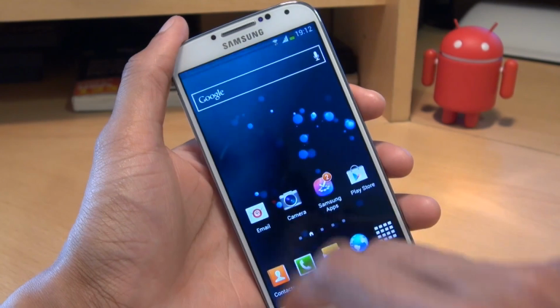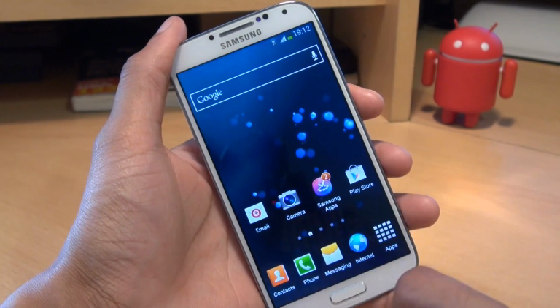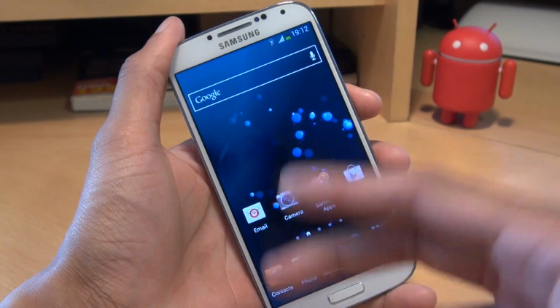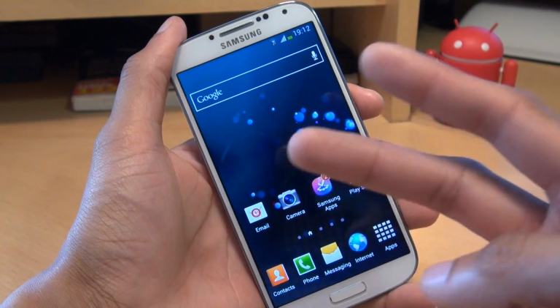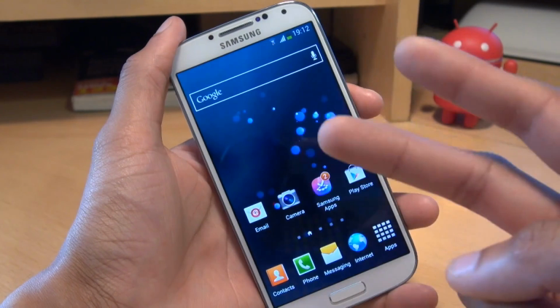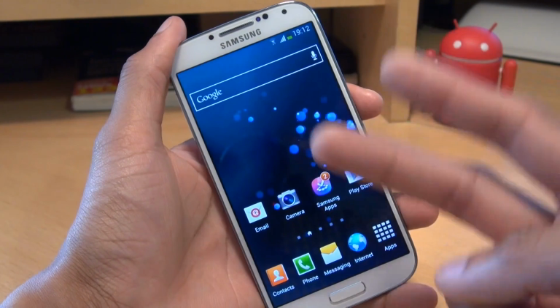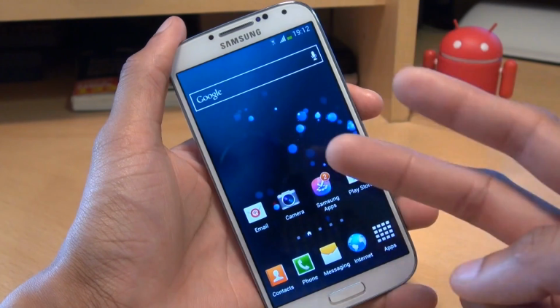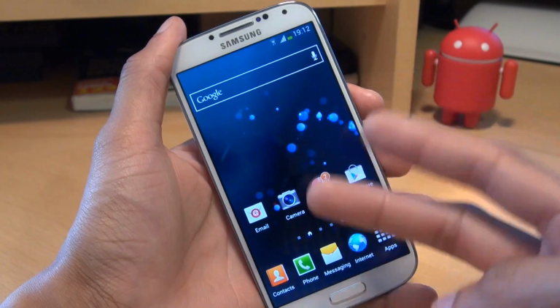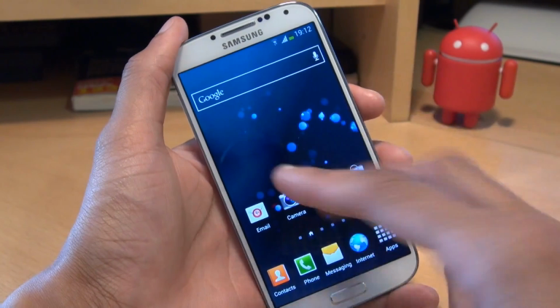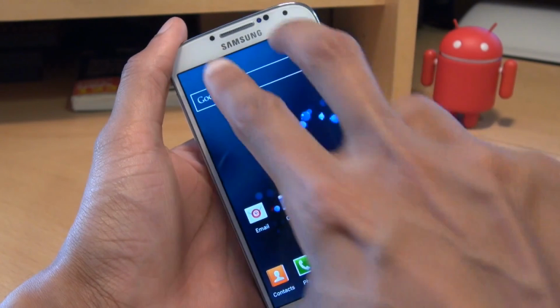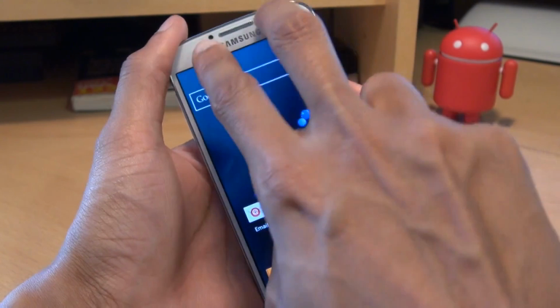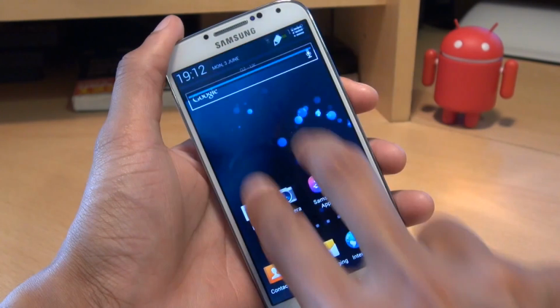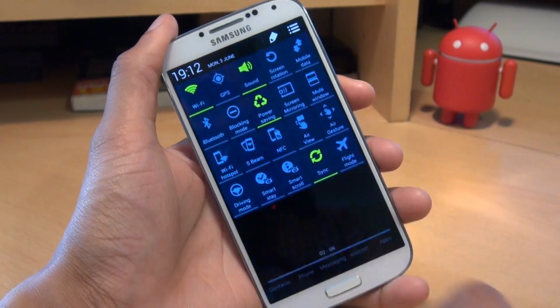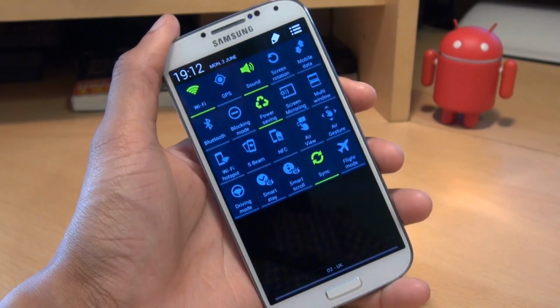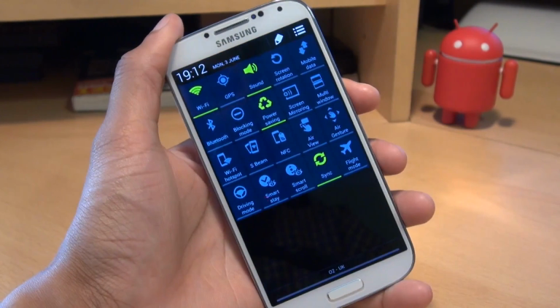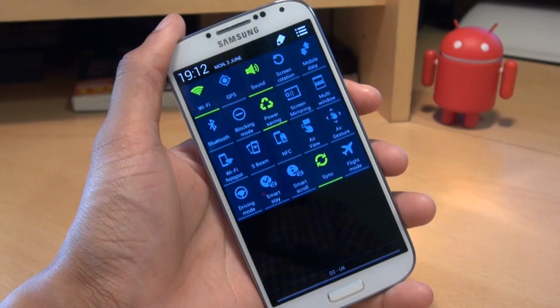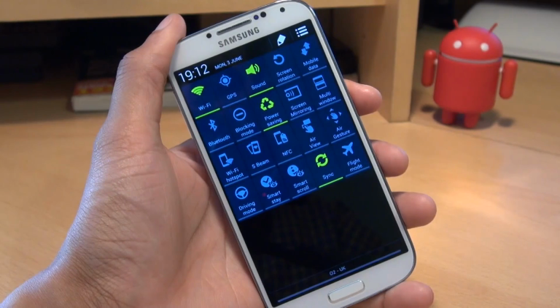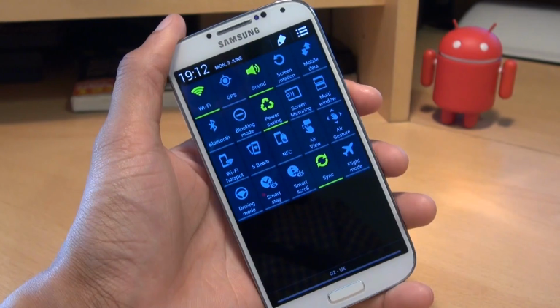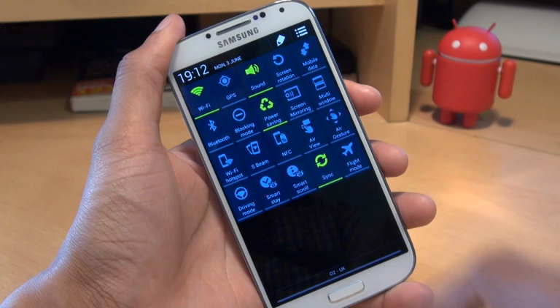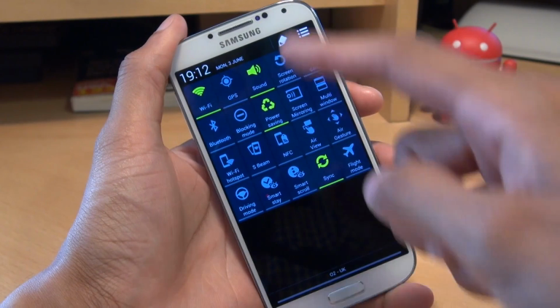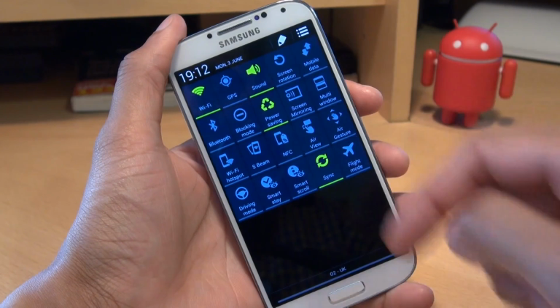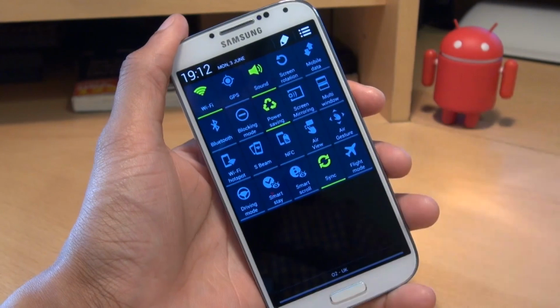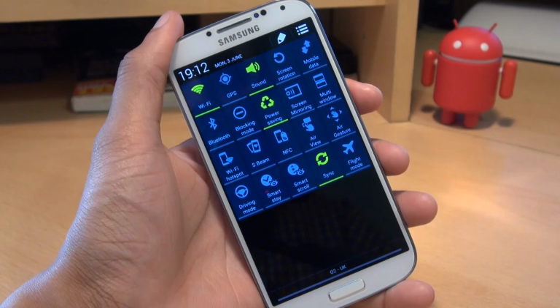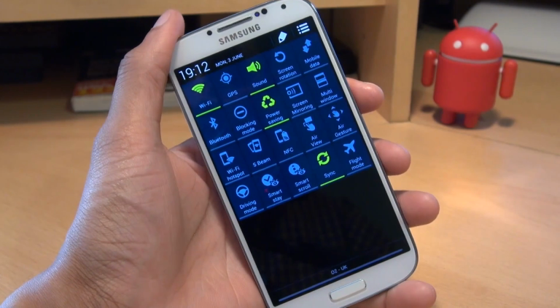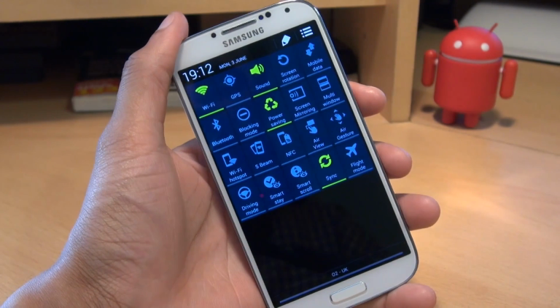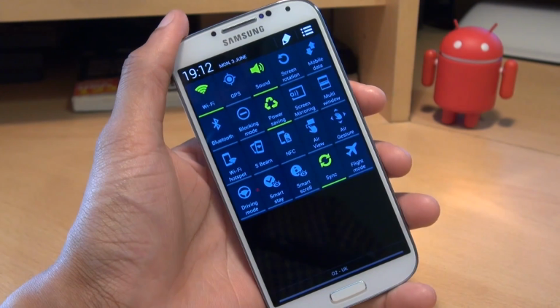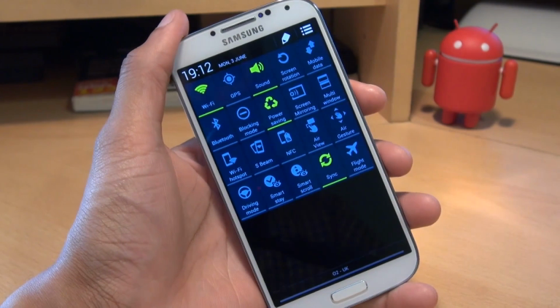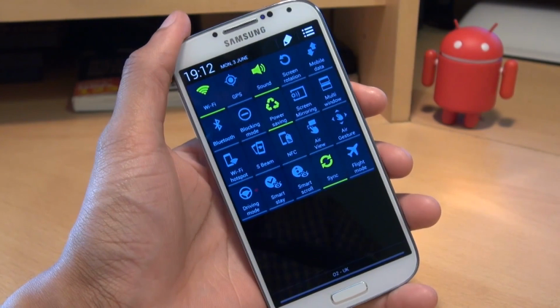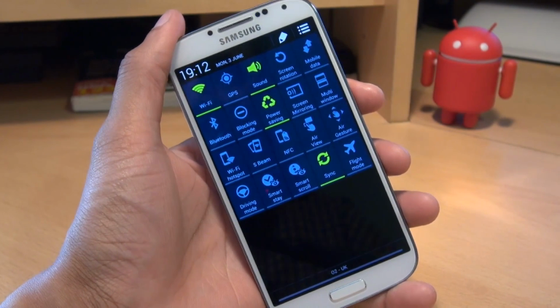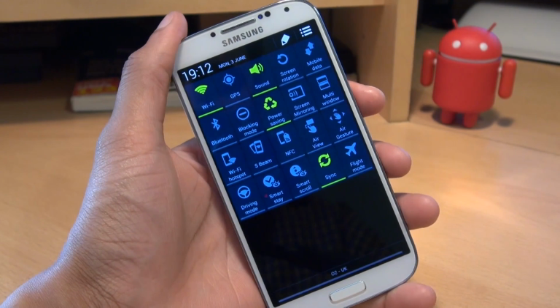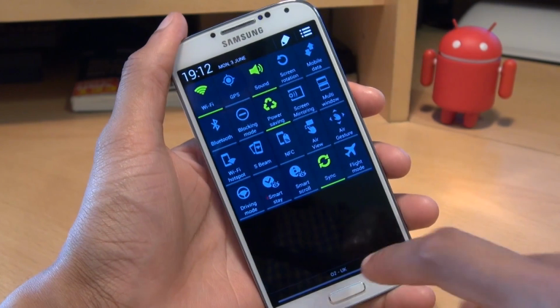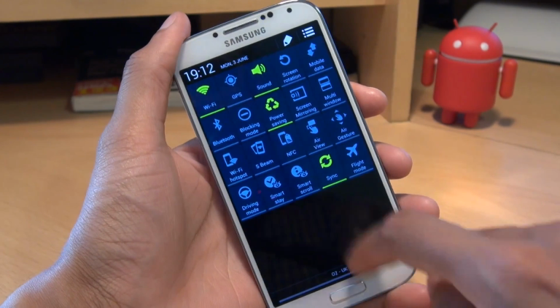A faster way is using two fingers. Swipe down on the notifications area and you can see all the toggles on the screen at the same time.